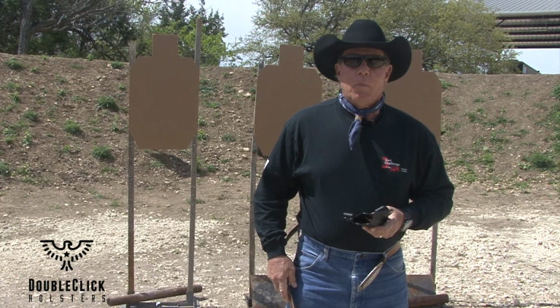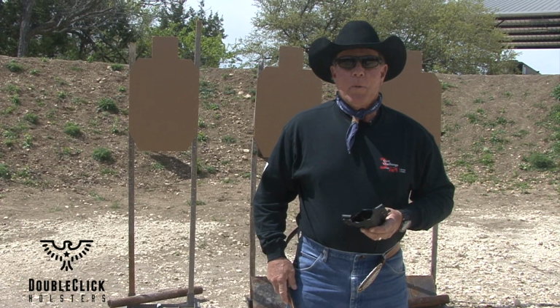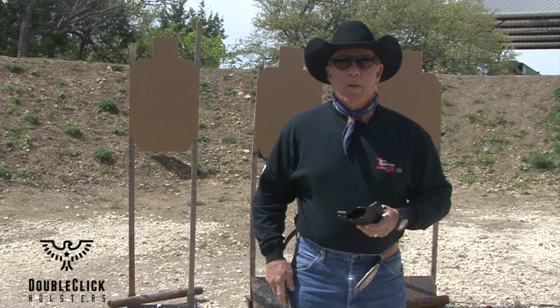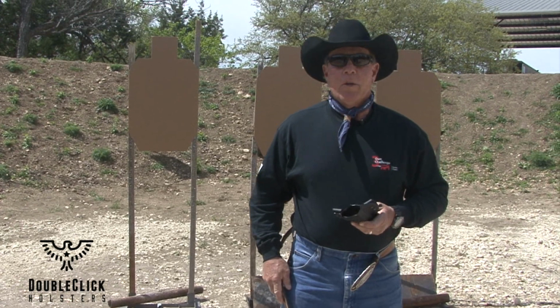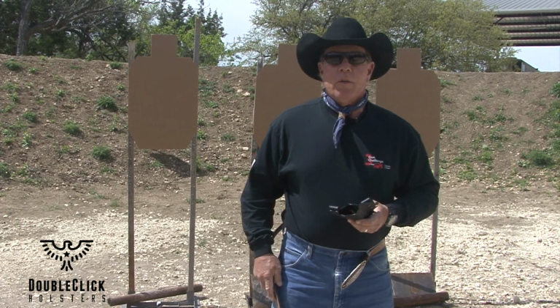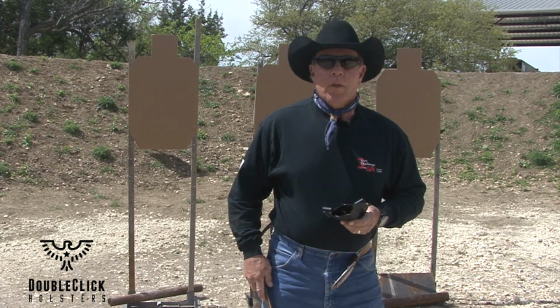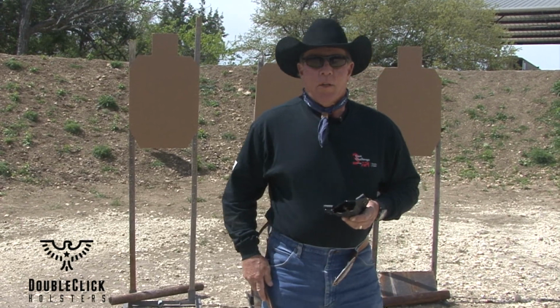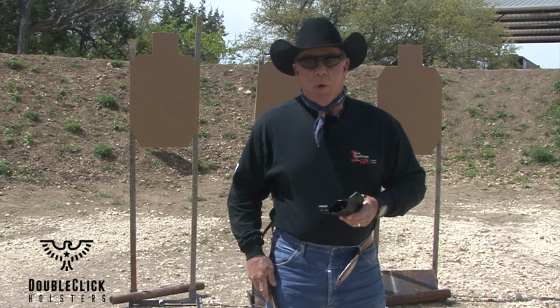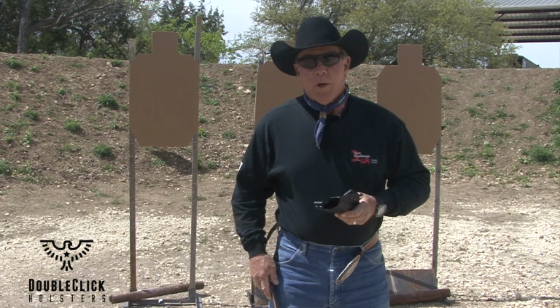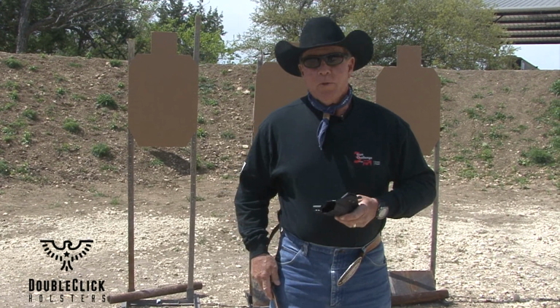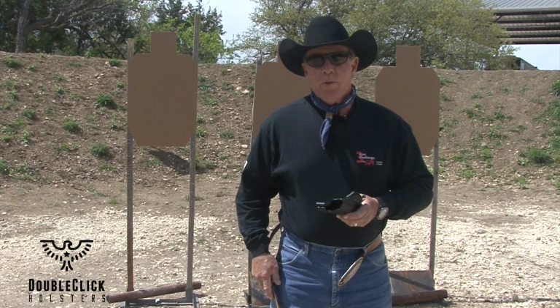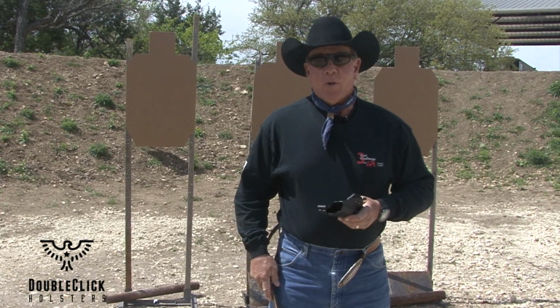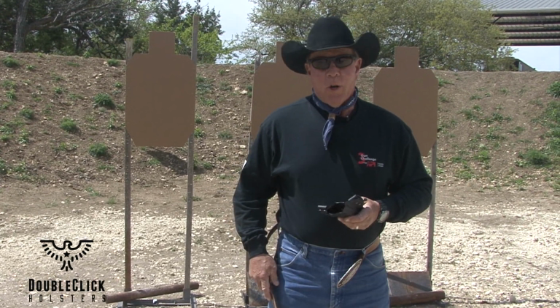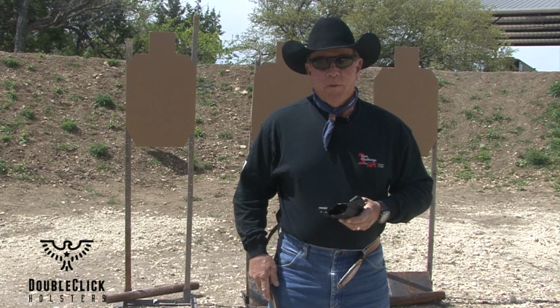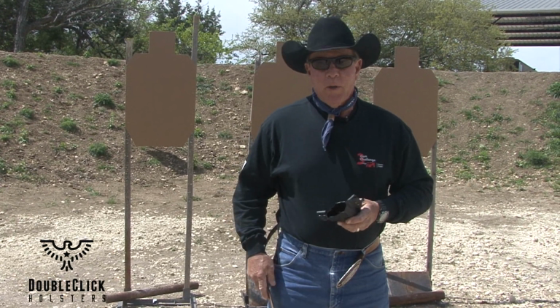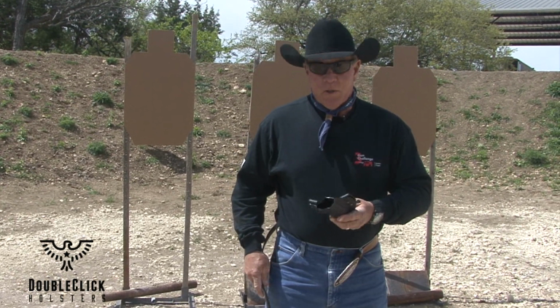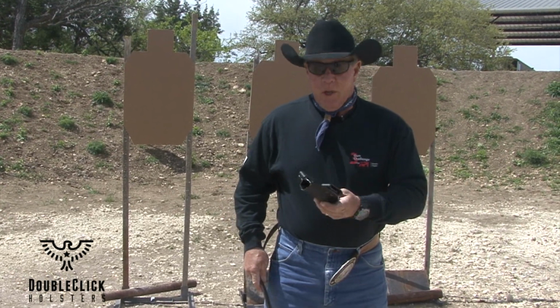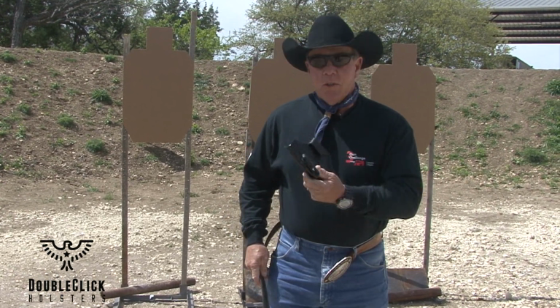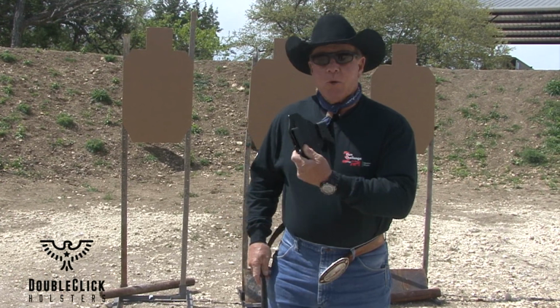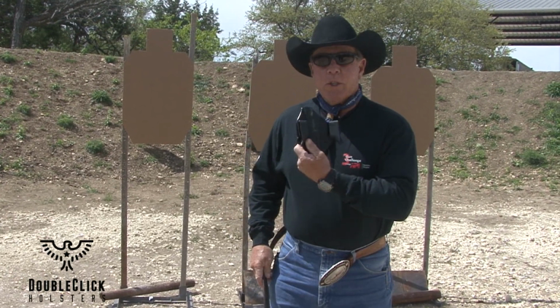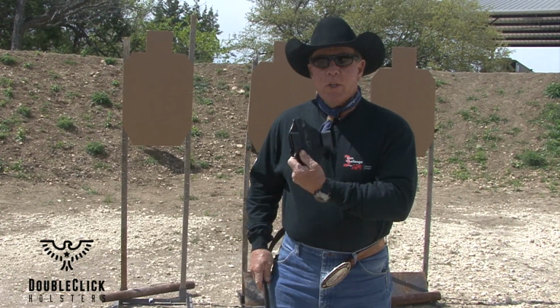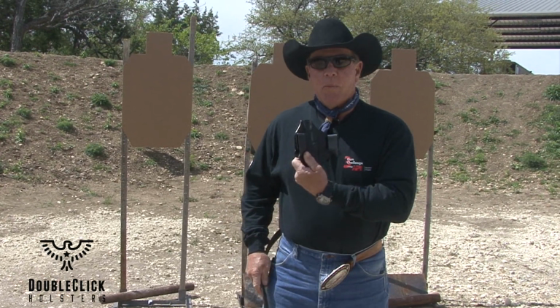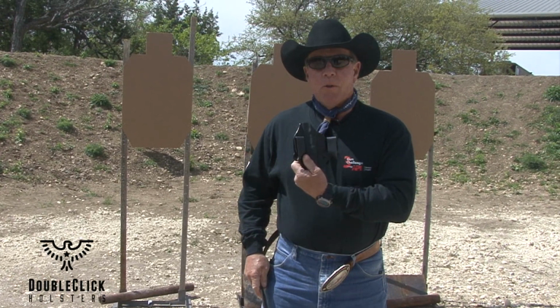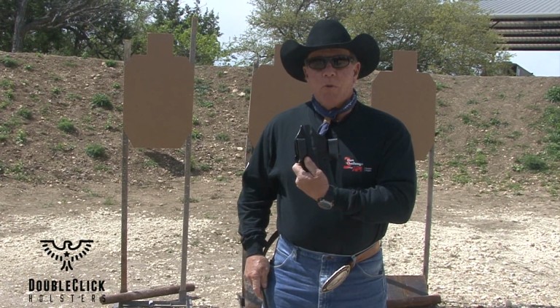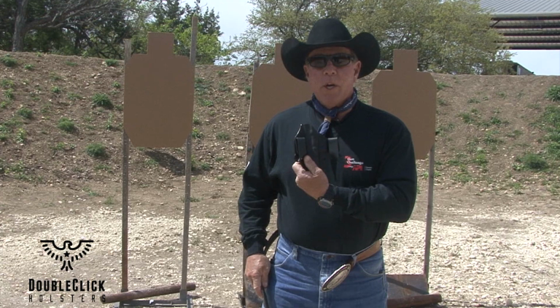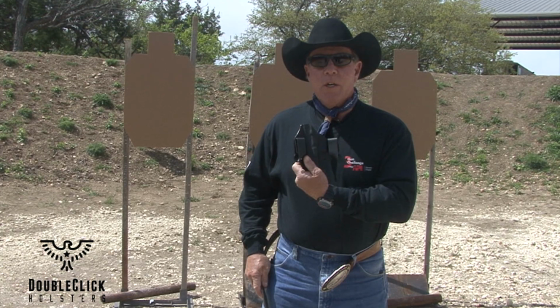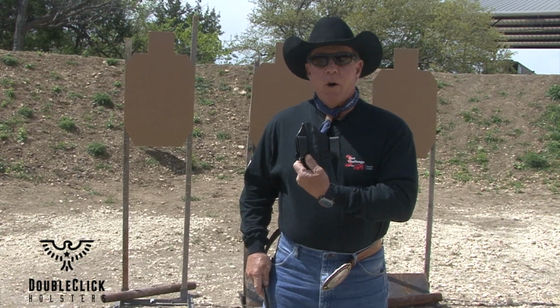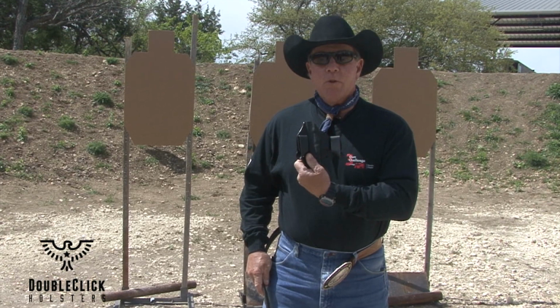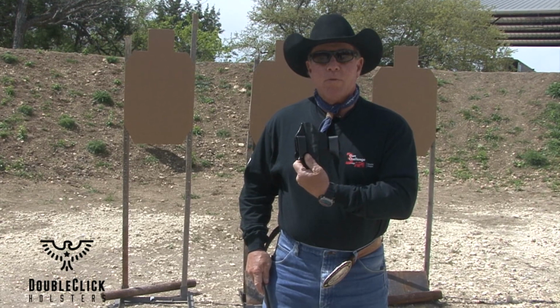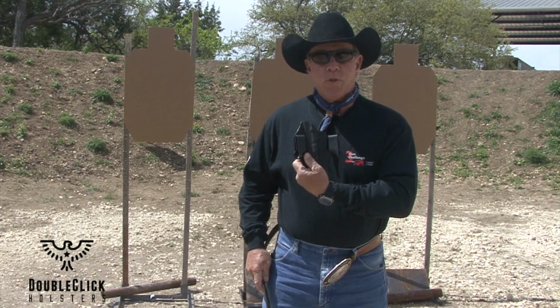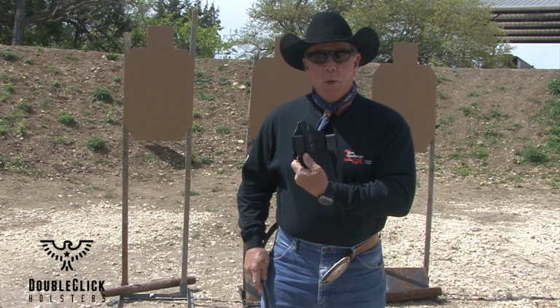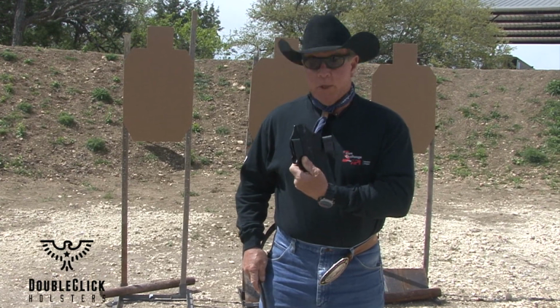Bob Haygood, DoubleClick Holsters, Starlead Defense. Just a quick tip on threading a holster for stability.